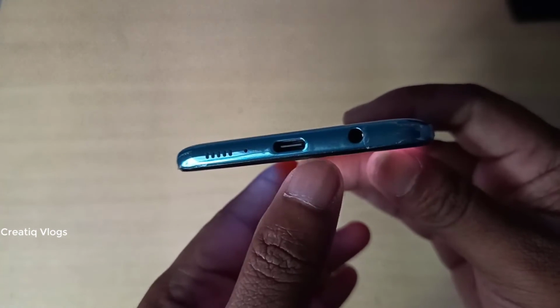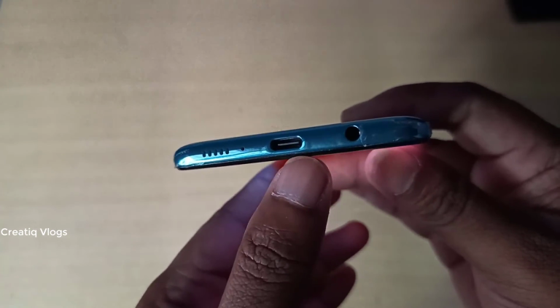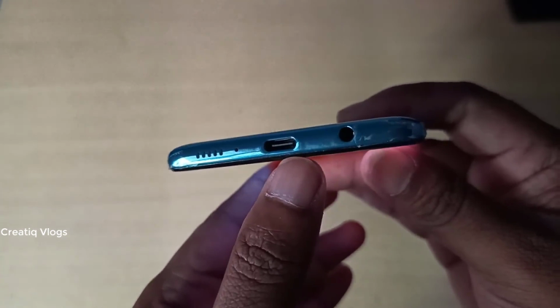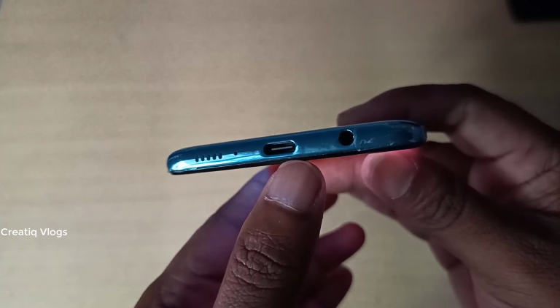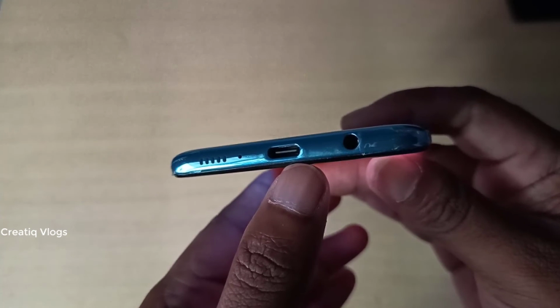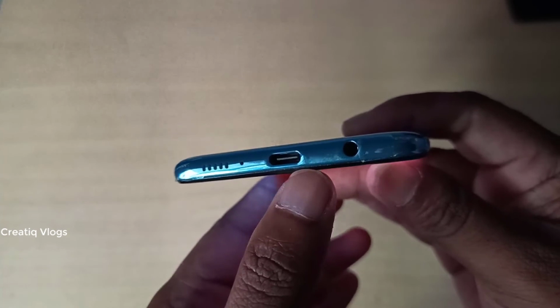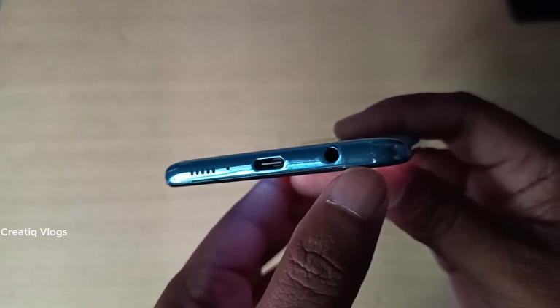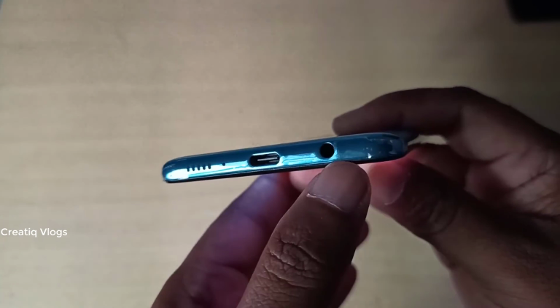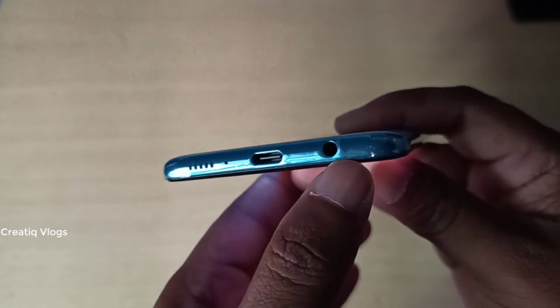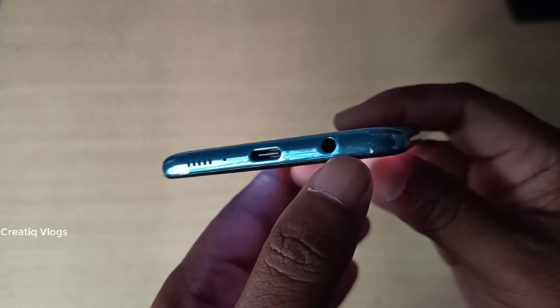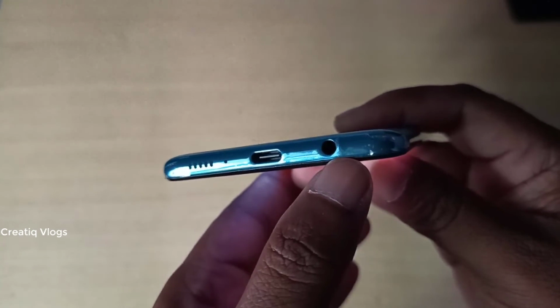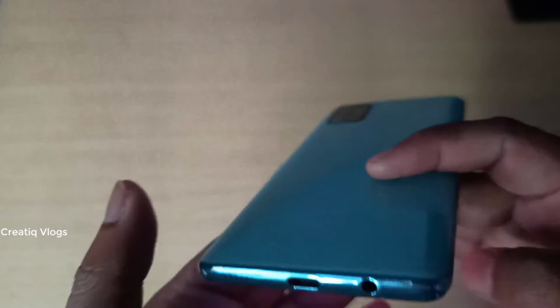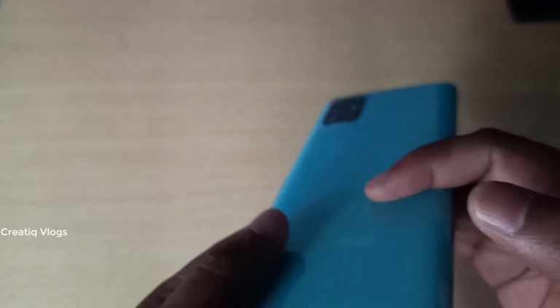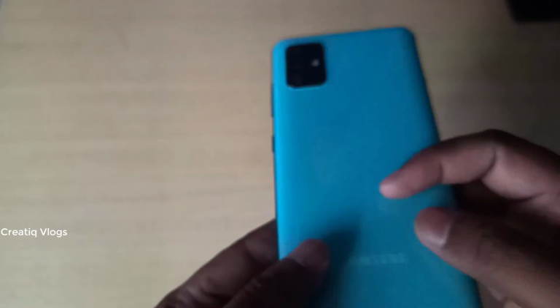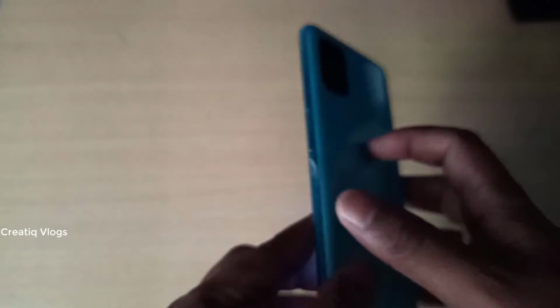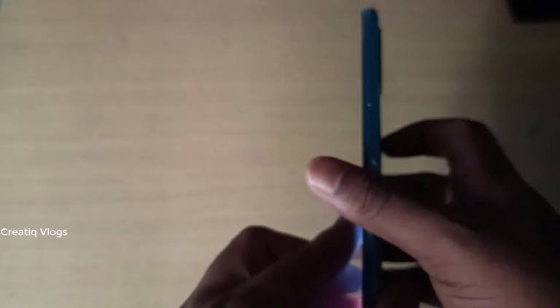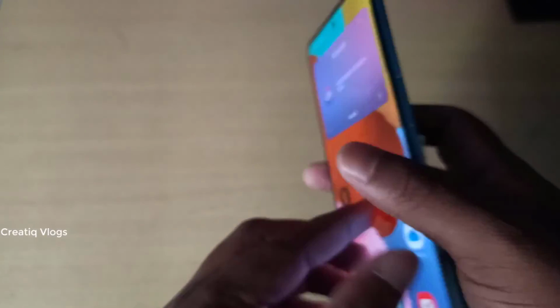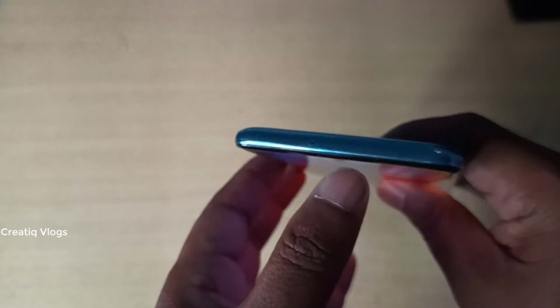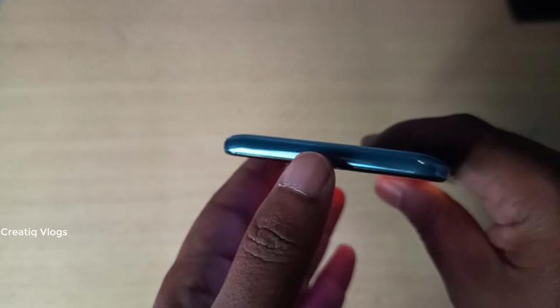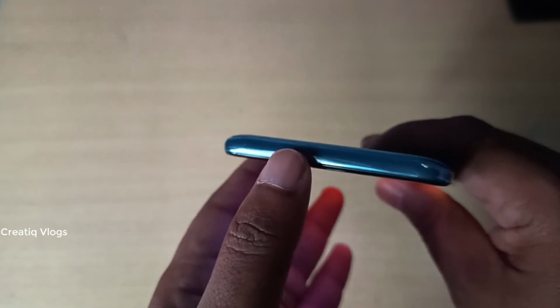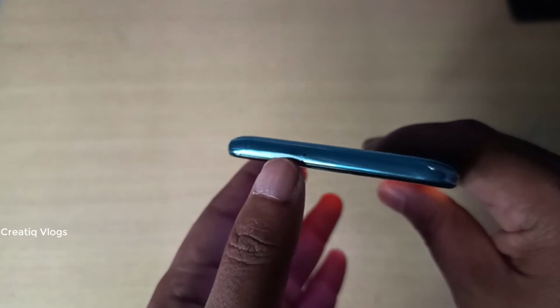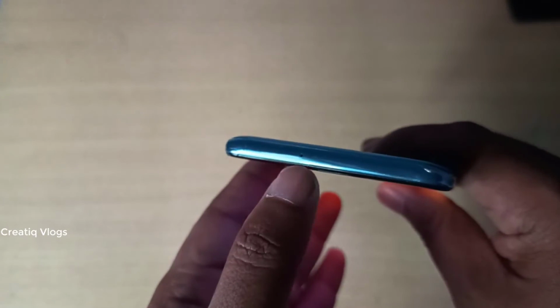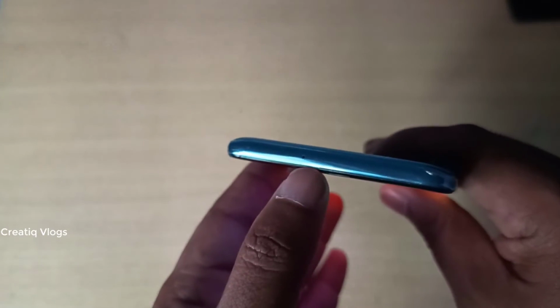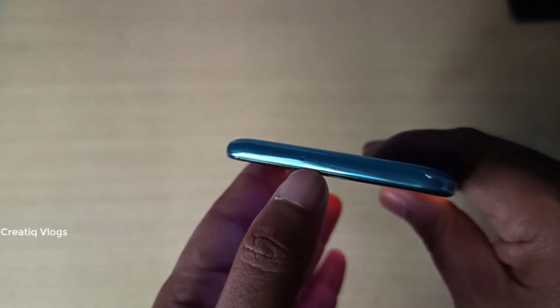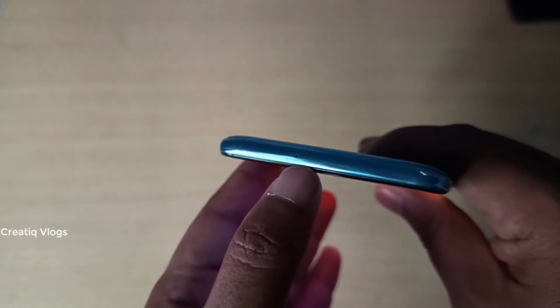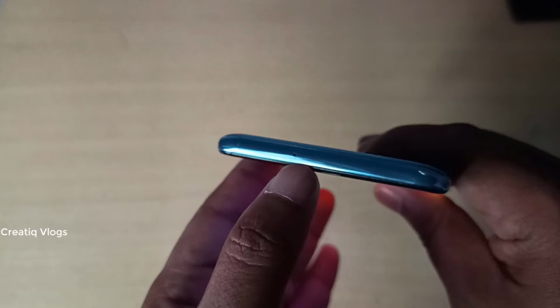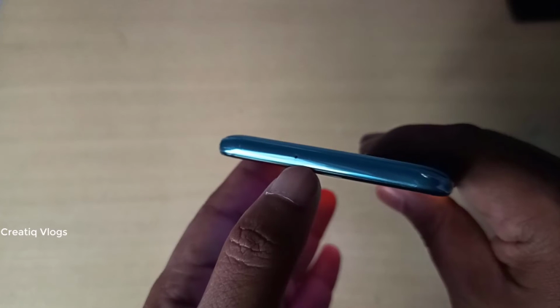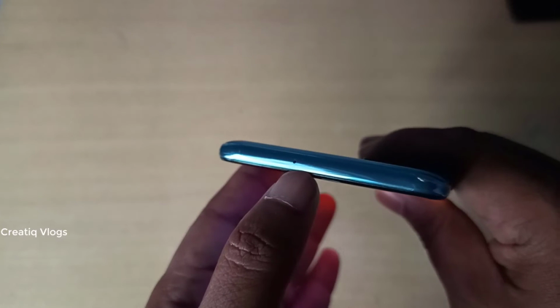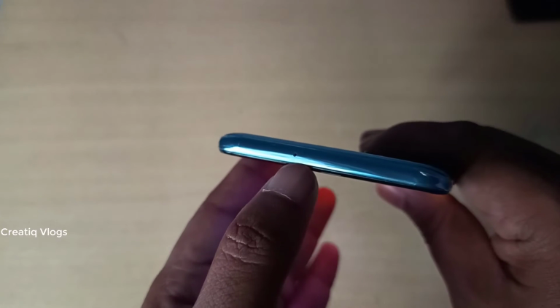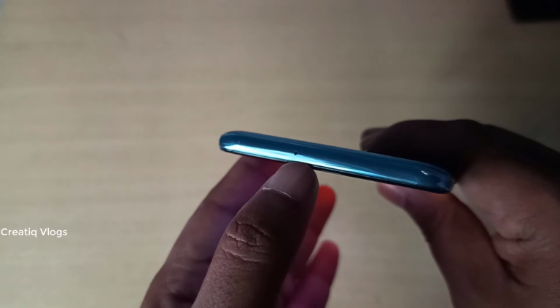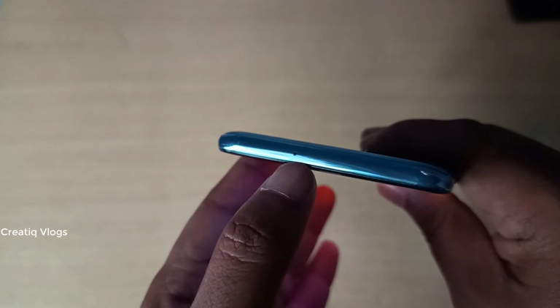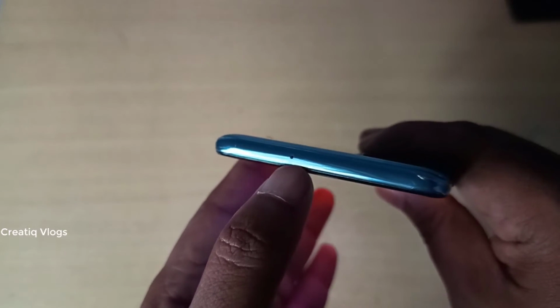There is a small edge display. It has a microphone, a USB Type-C charging cable, and a headphone jack. You can also use the microphone.